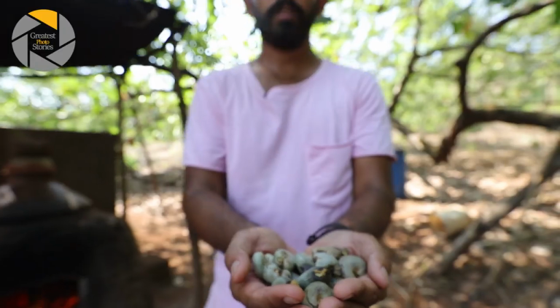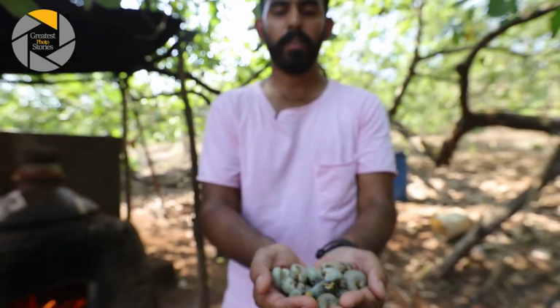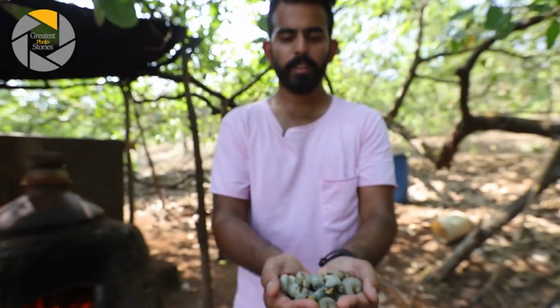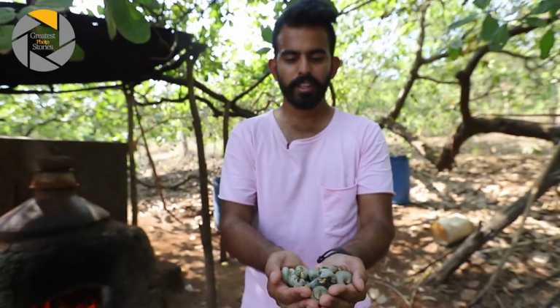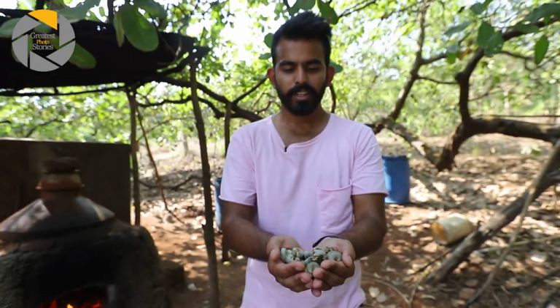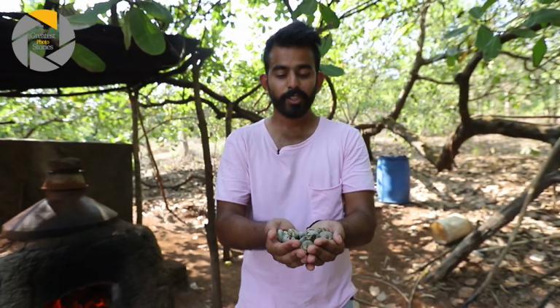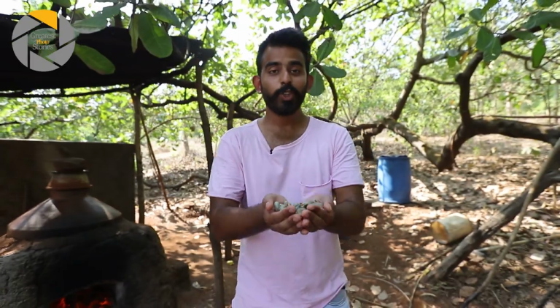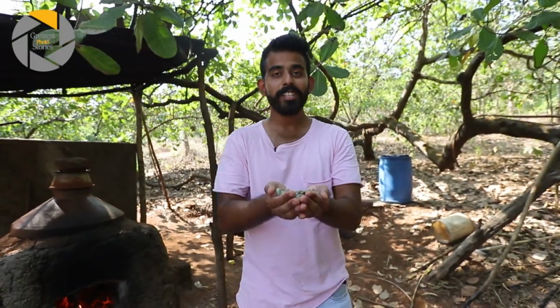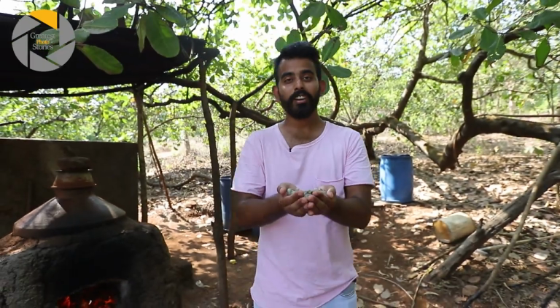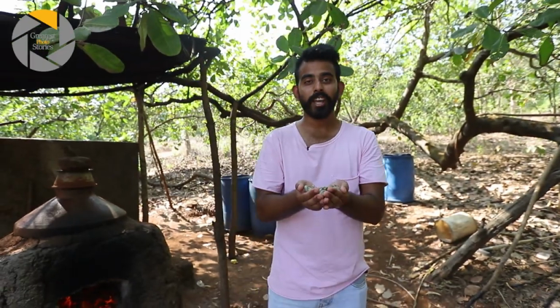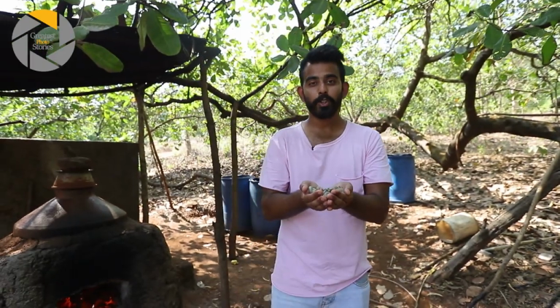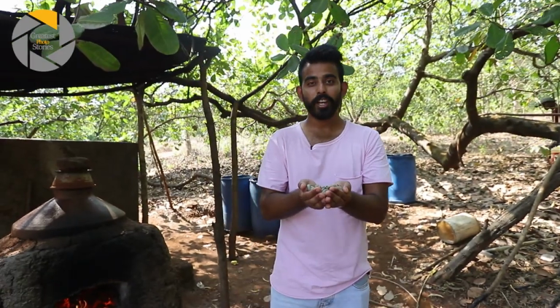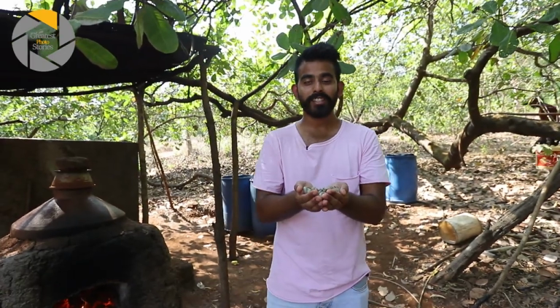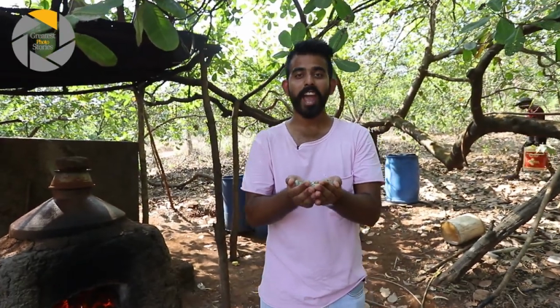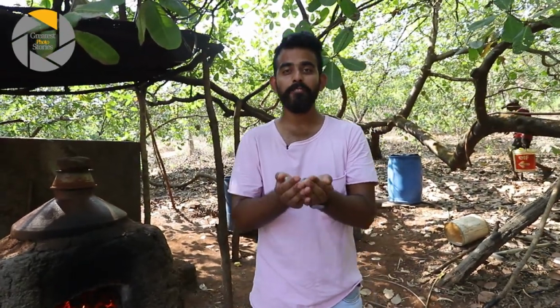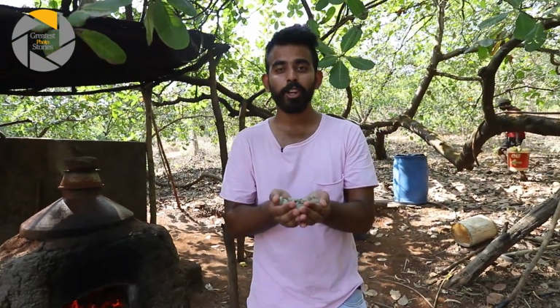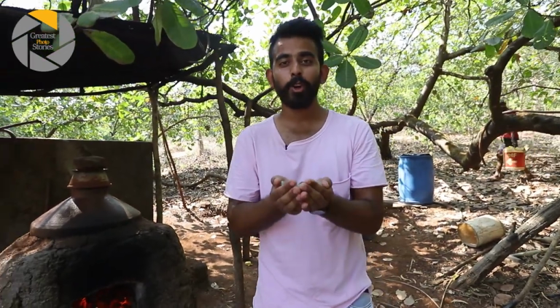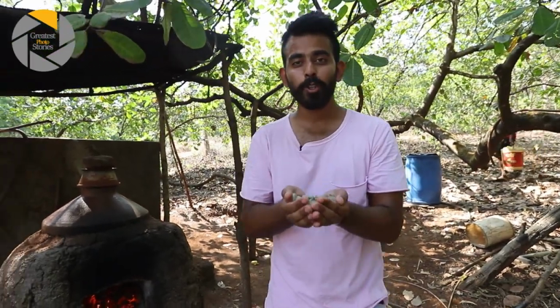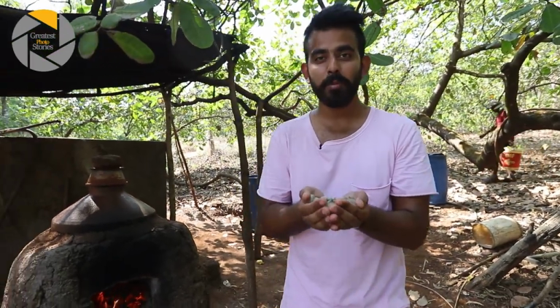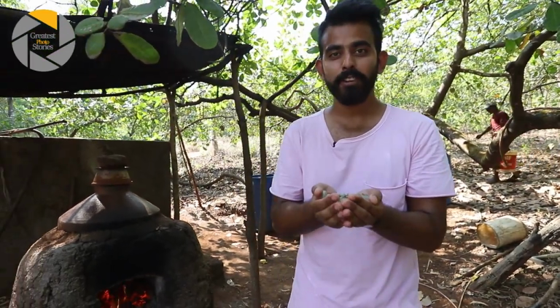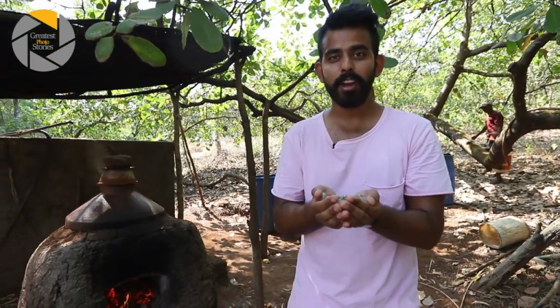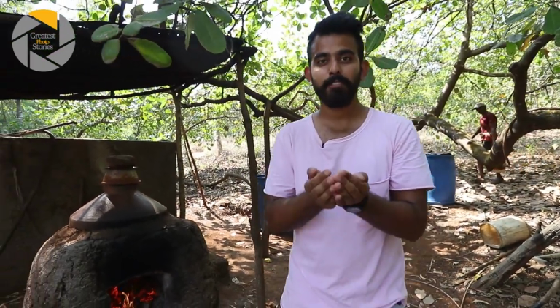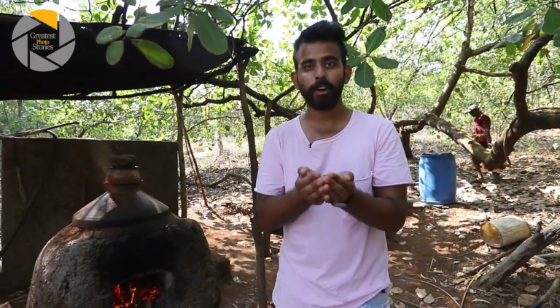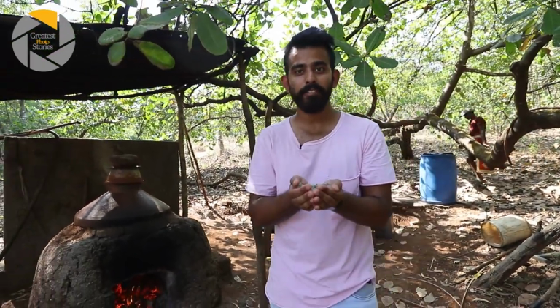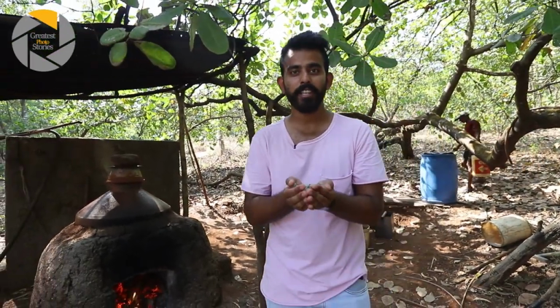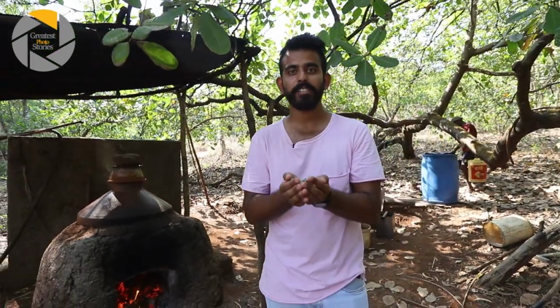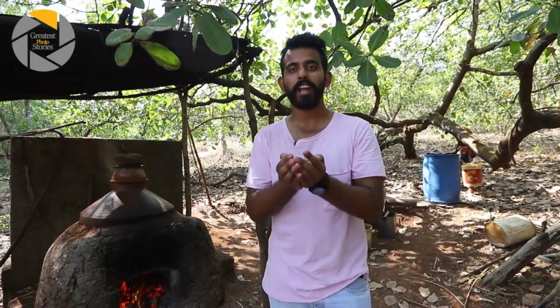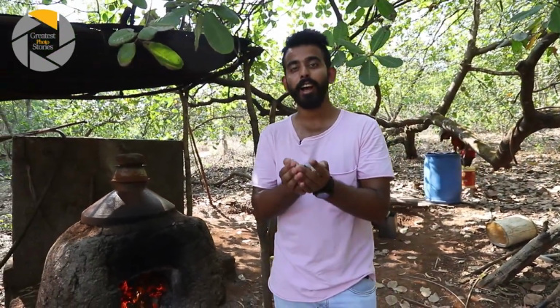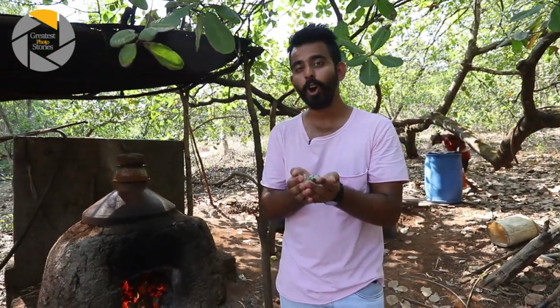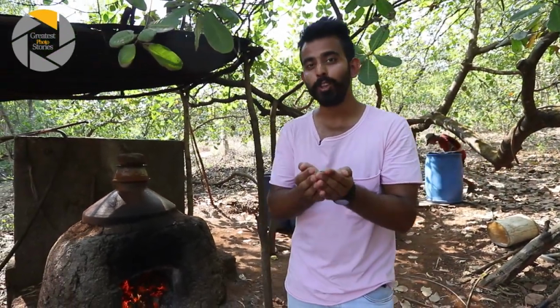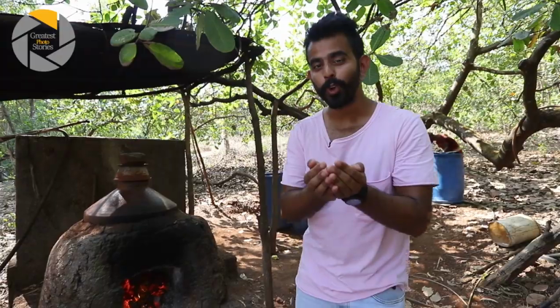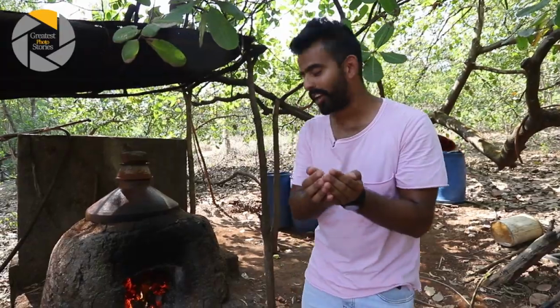So these are our cashew nuts and we're going to roast them in the fire for our evening snack along with Urak.